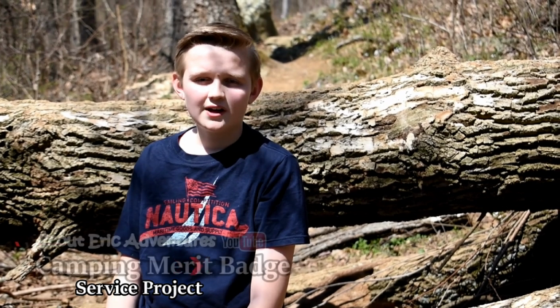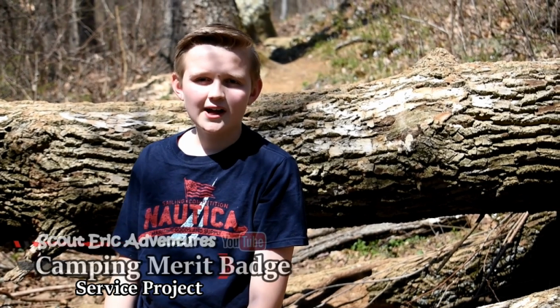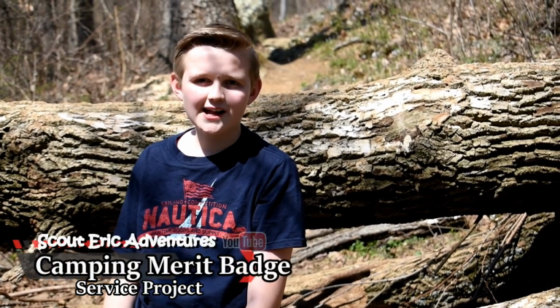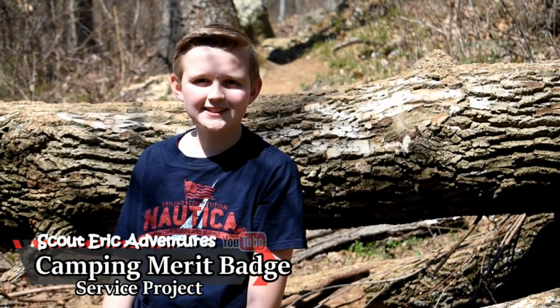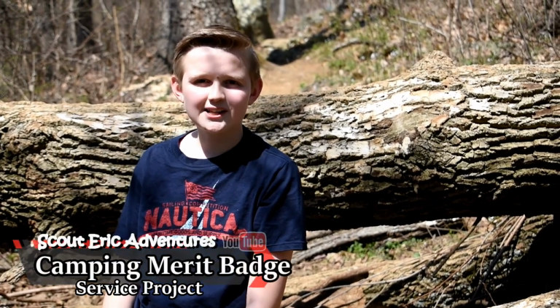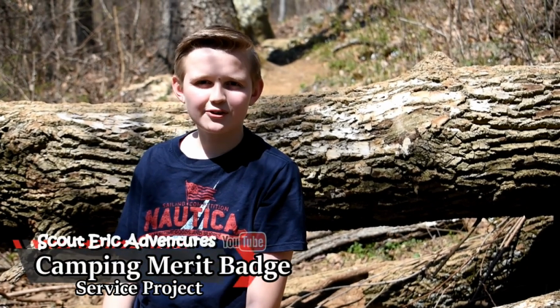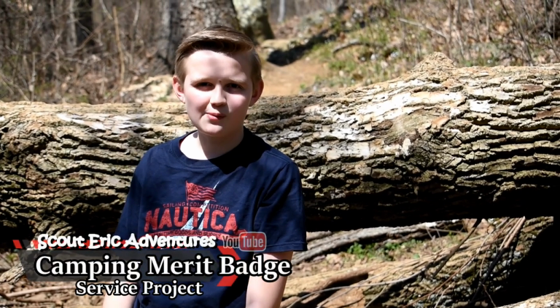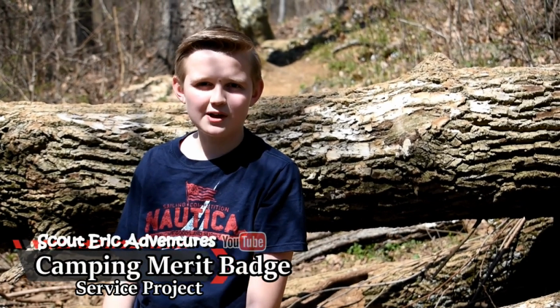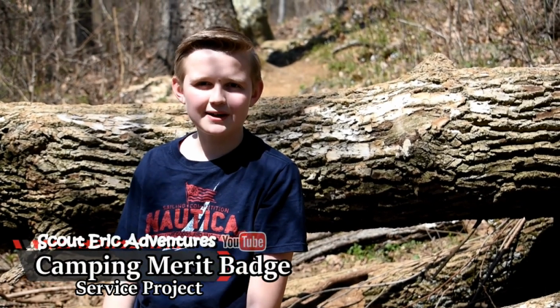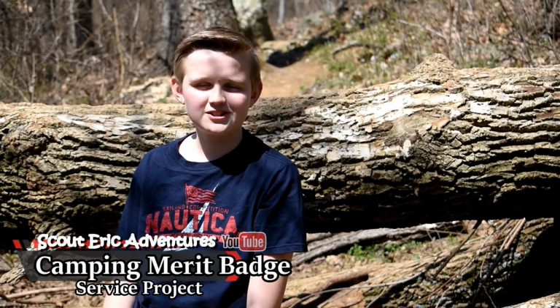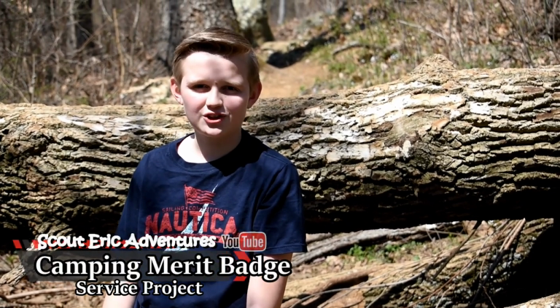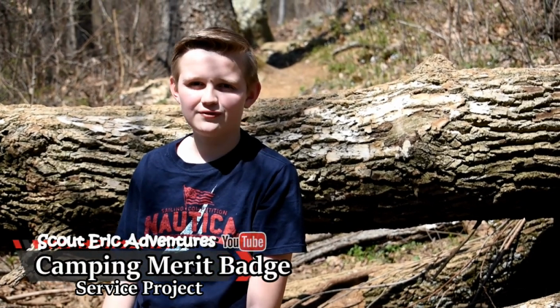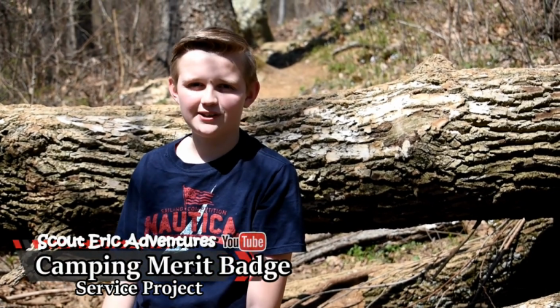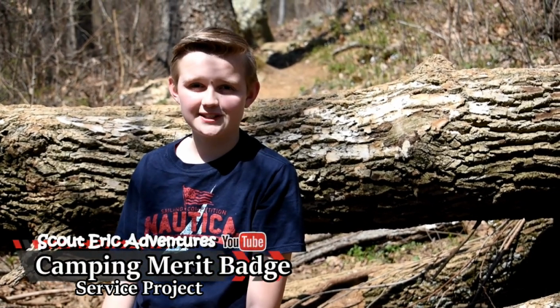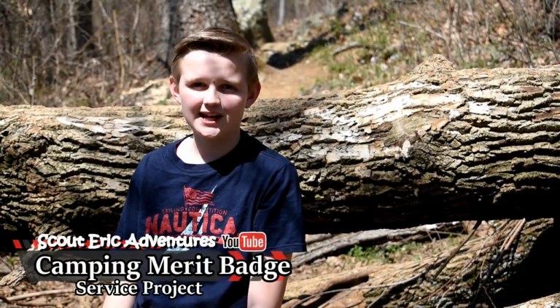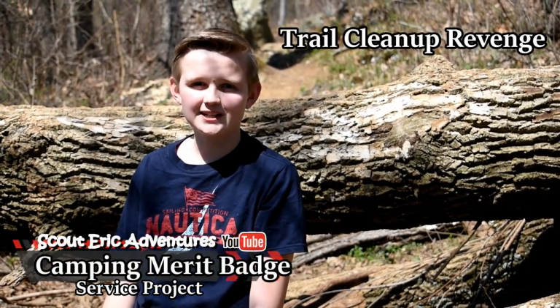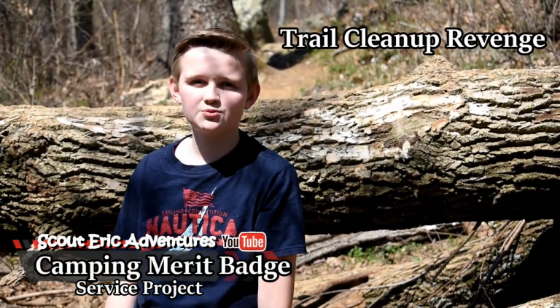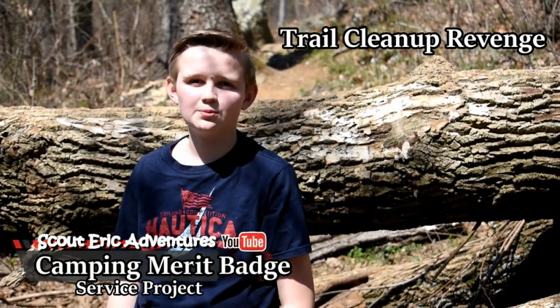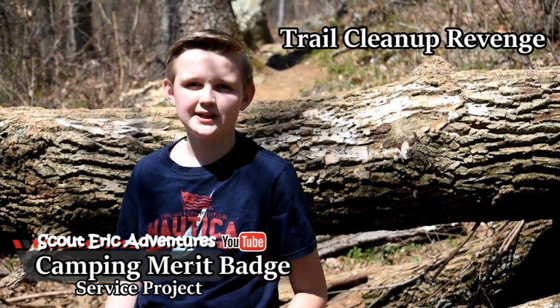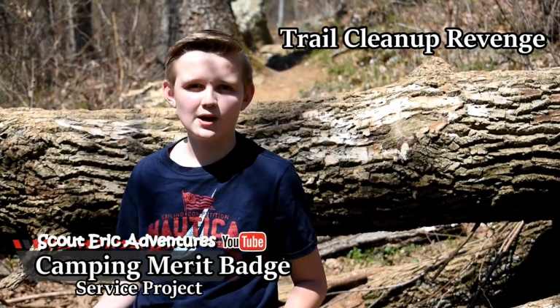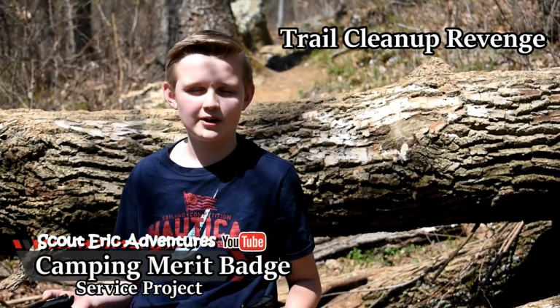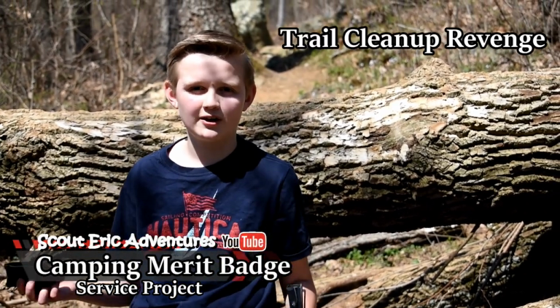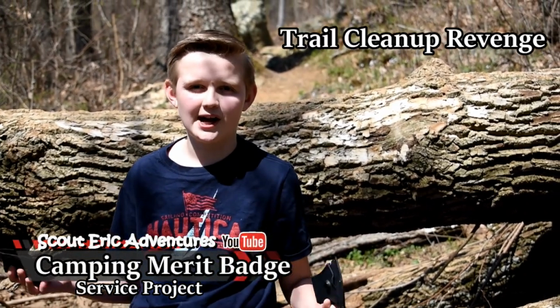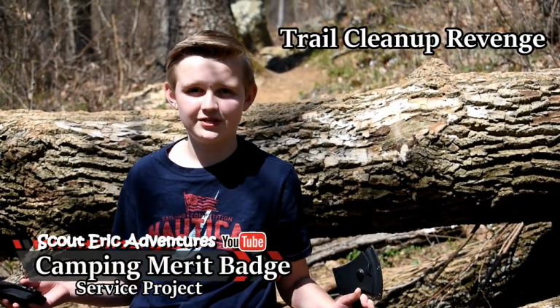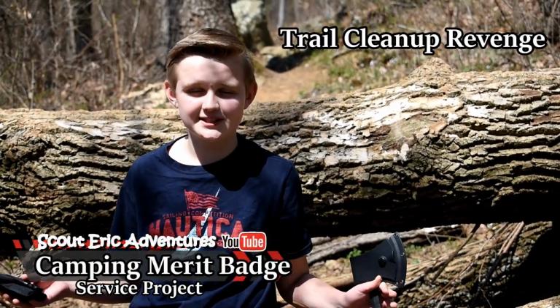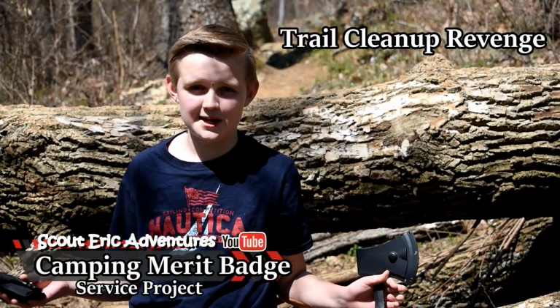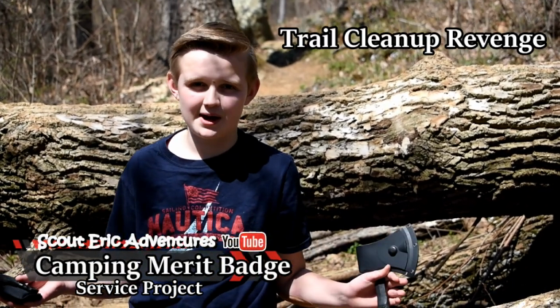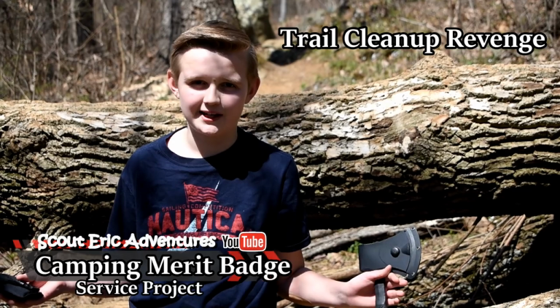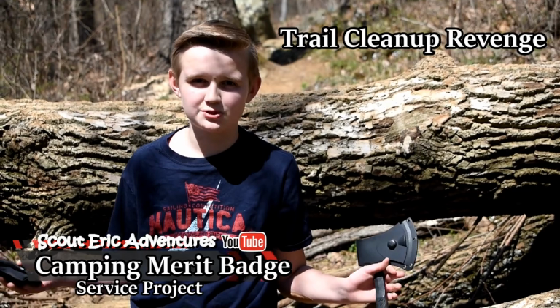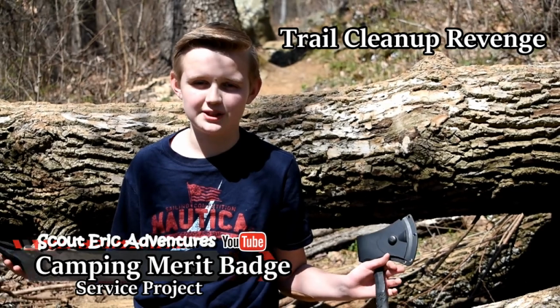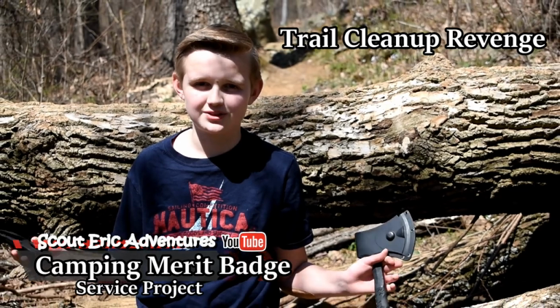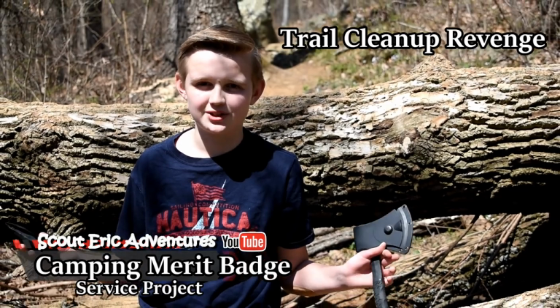Hi guys, it's Kyle Rico. Welcome back to another video. Today guys, we'll be going on the same hike as we used to.